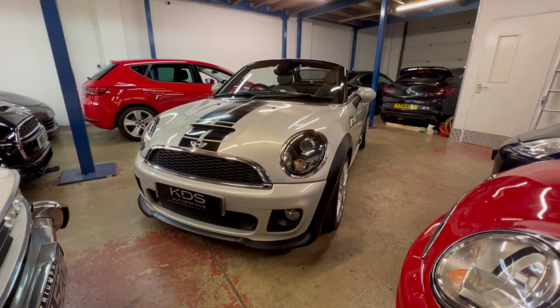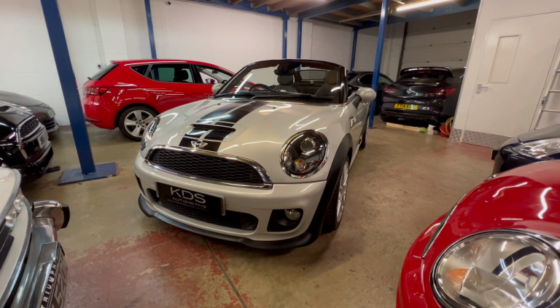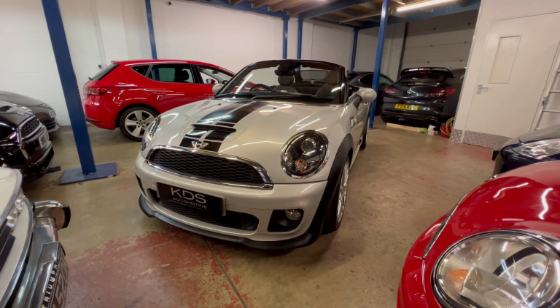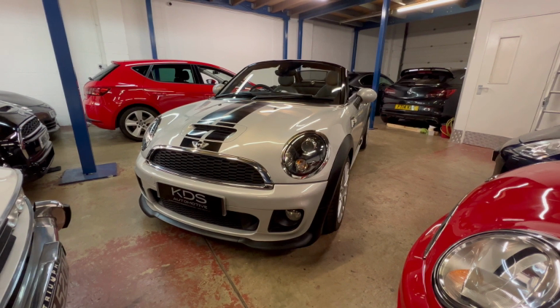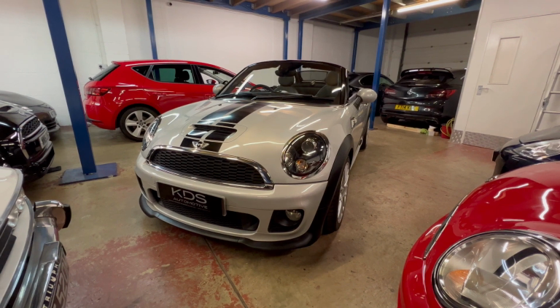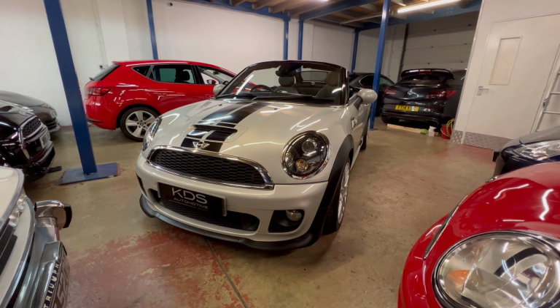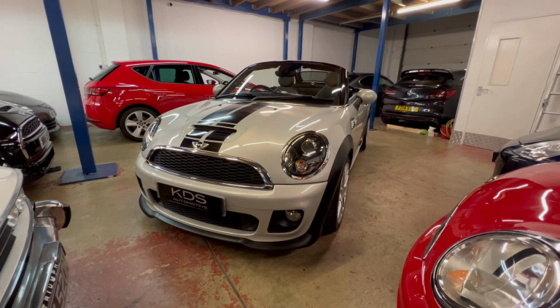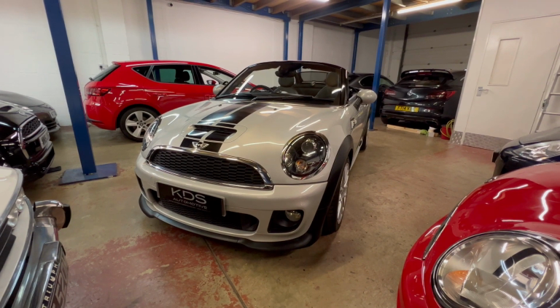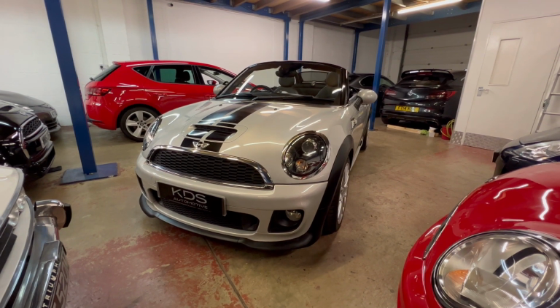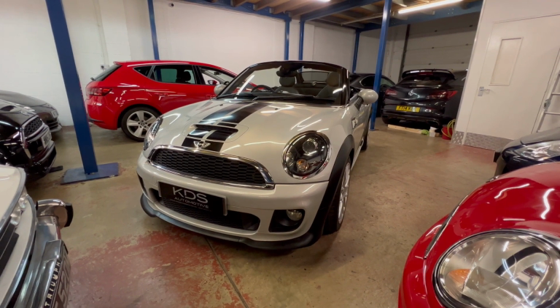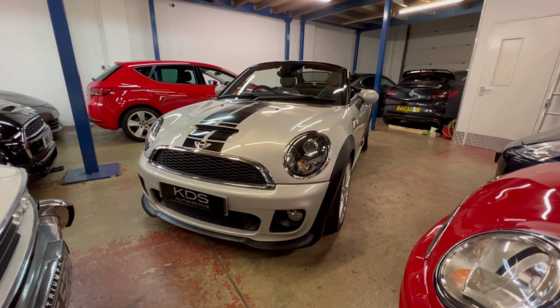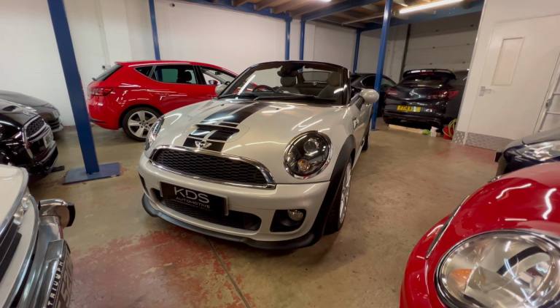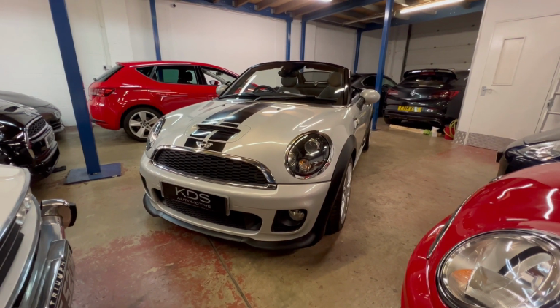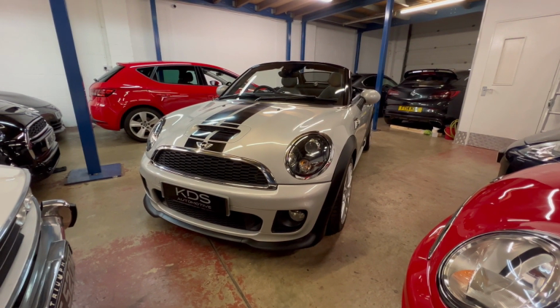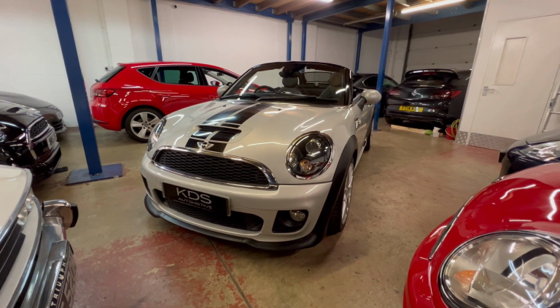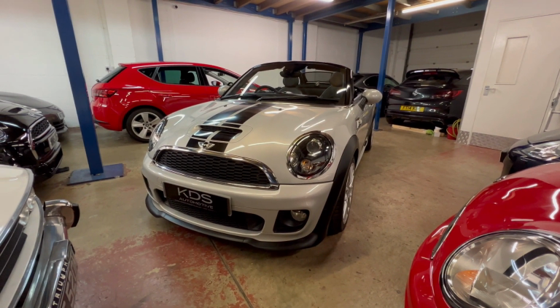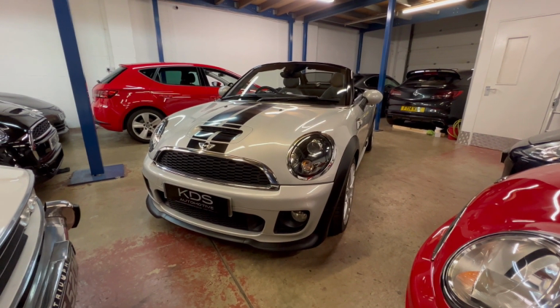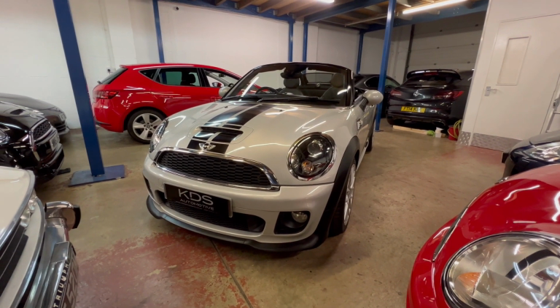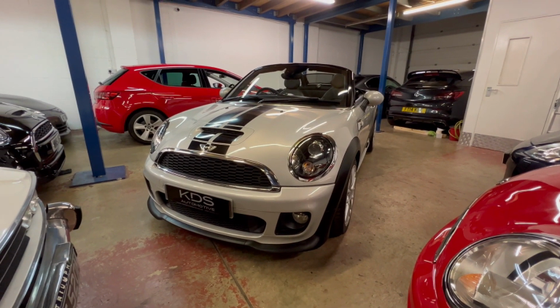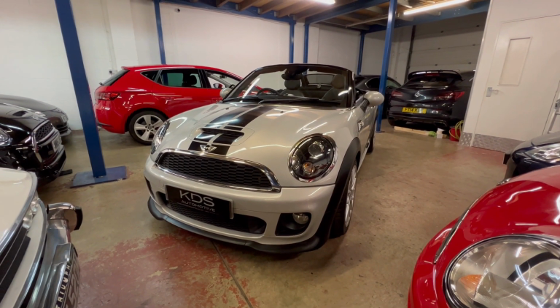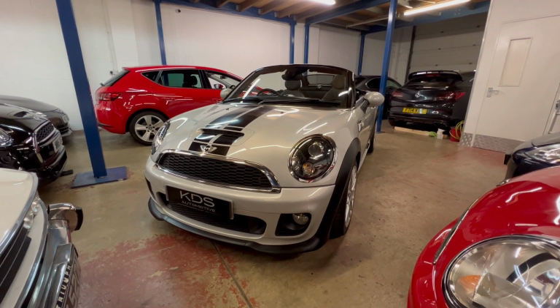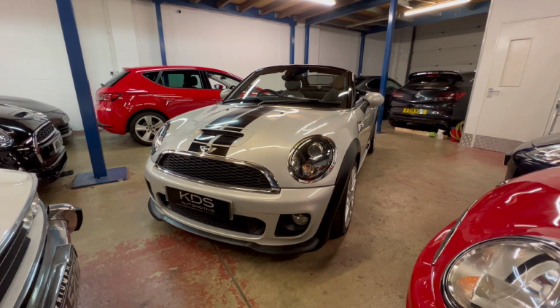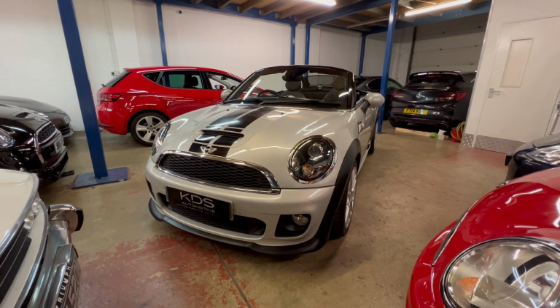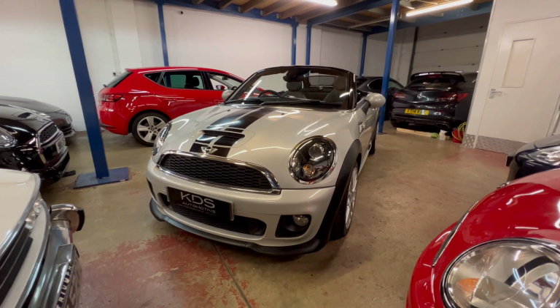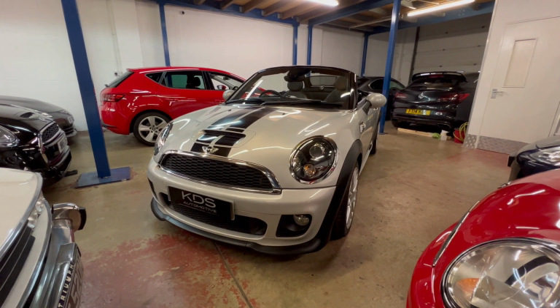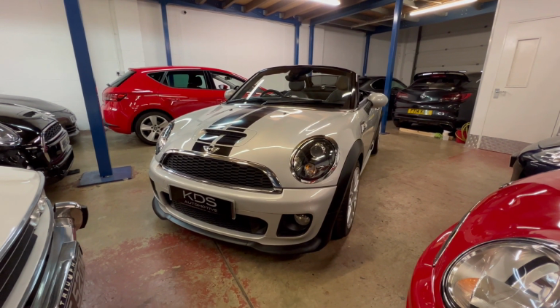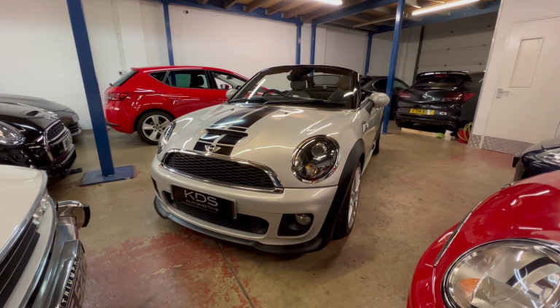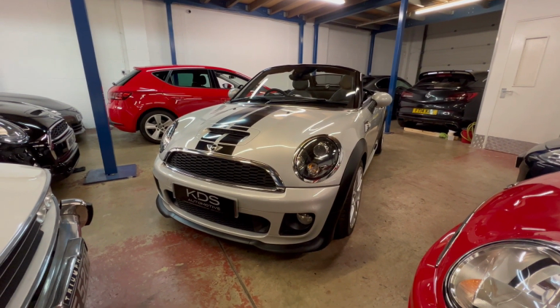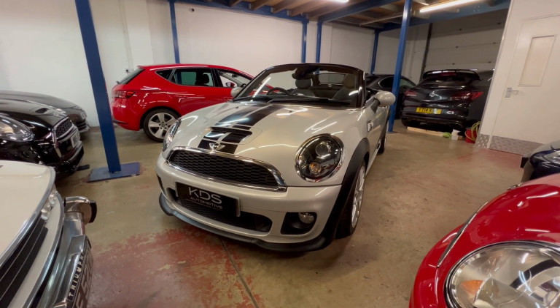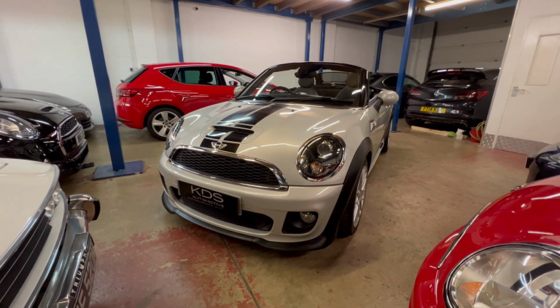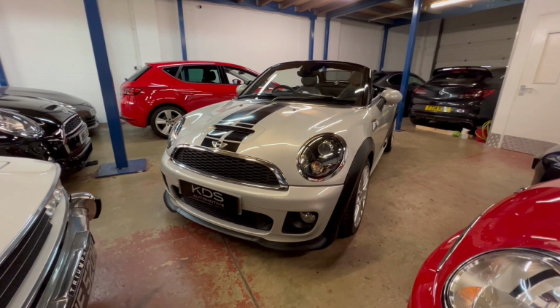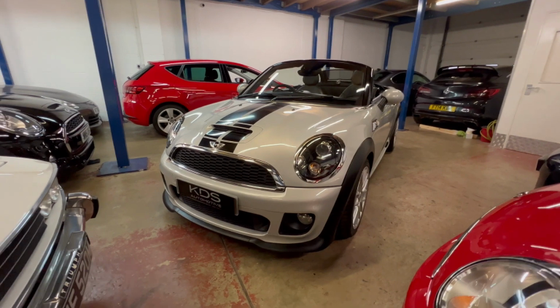Hi, it's Kev at KDS Automotive. Got a video today for you of our Mini Cooper S Roadster Convertible.